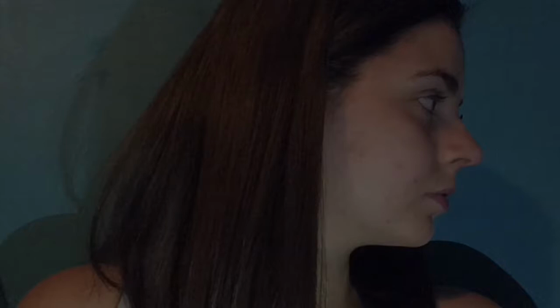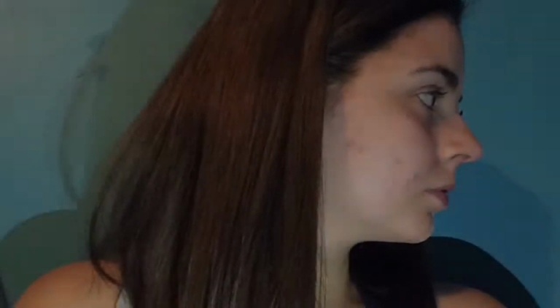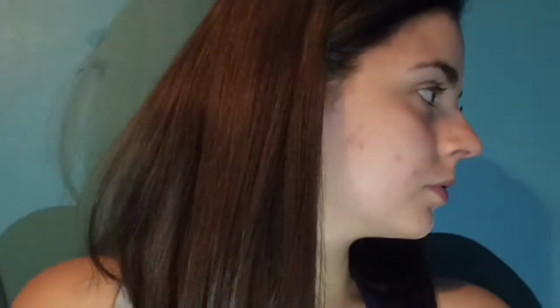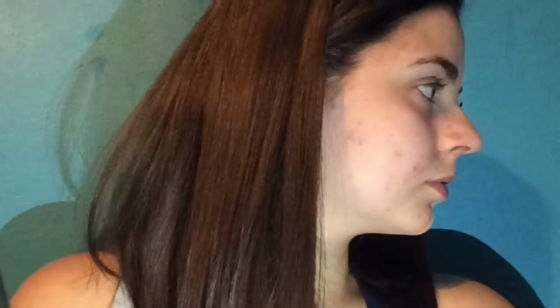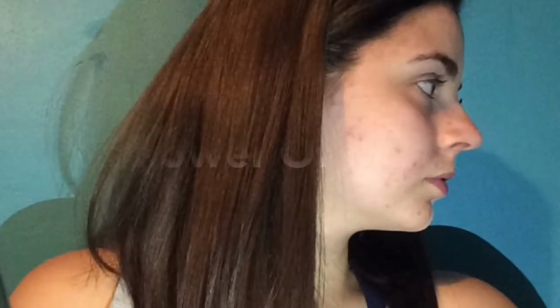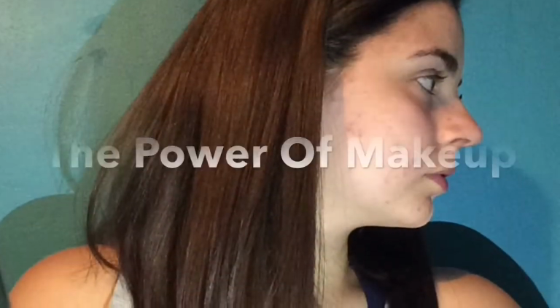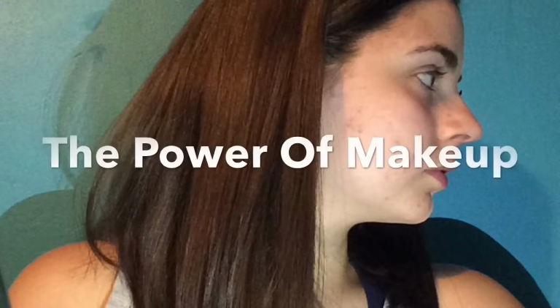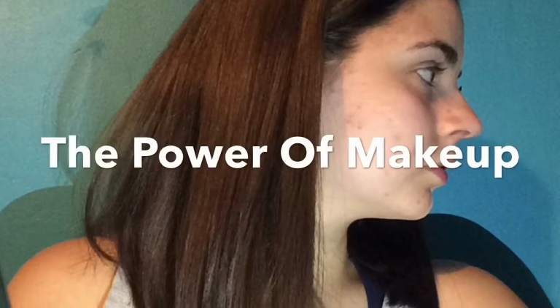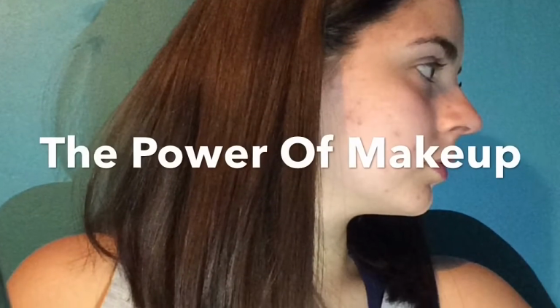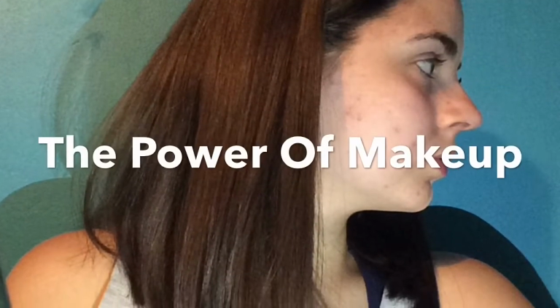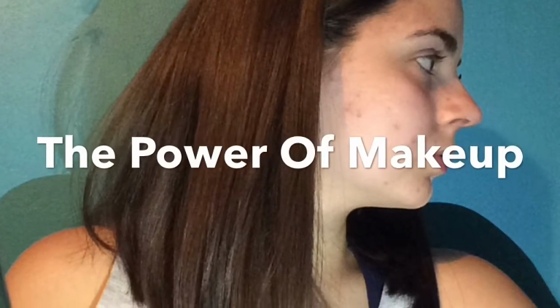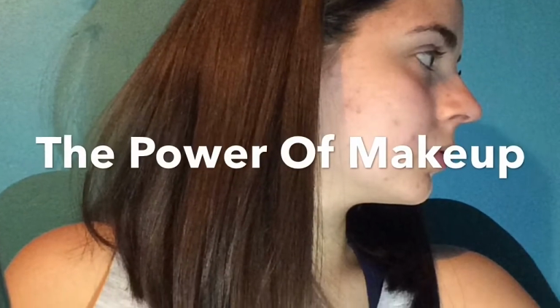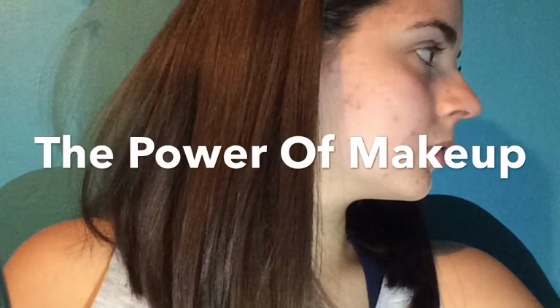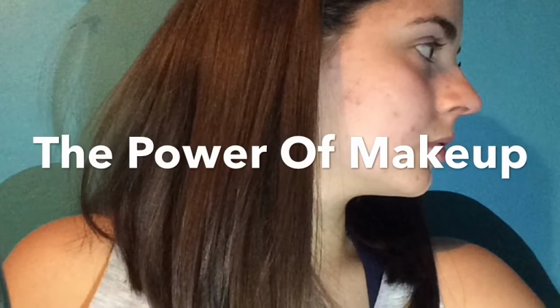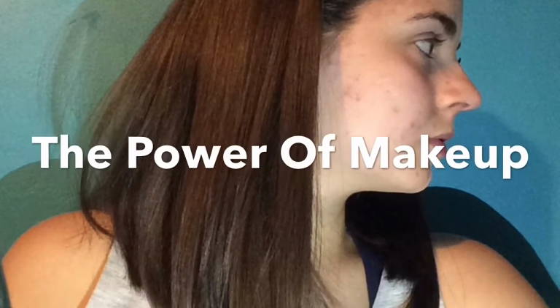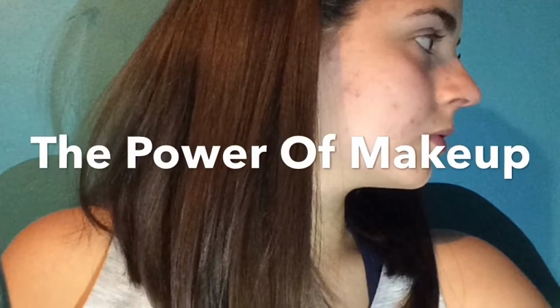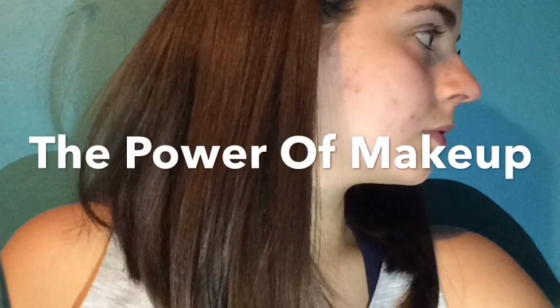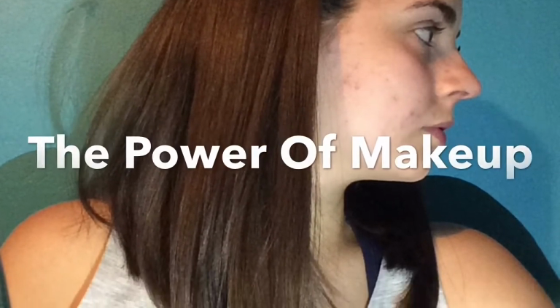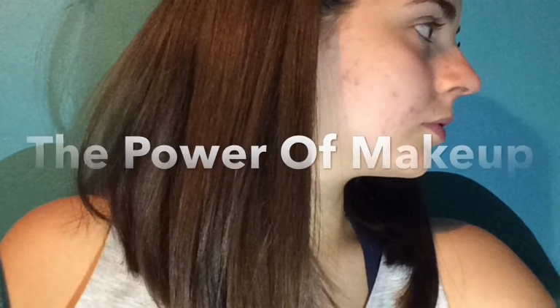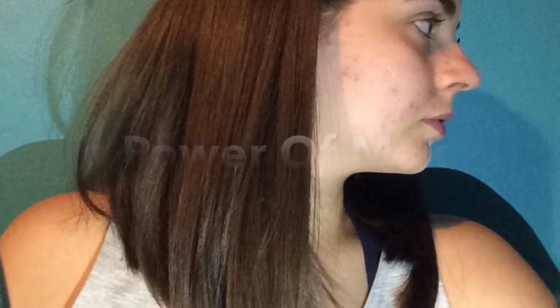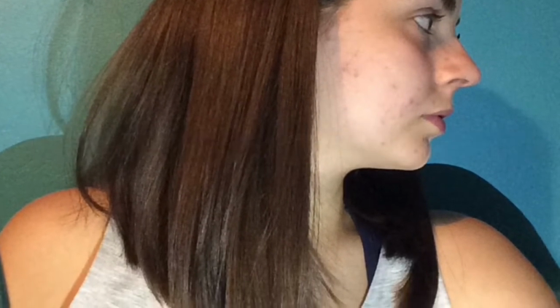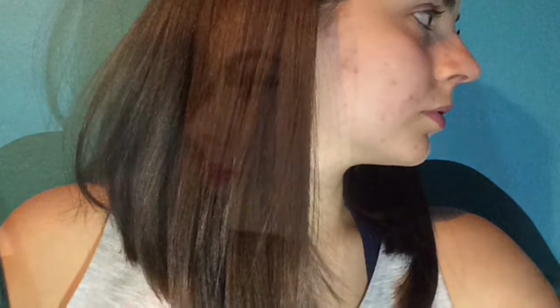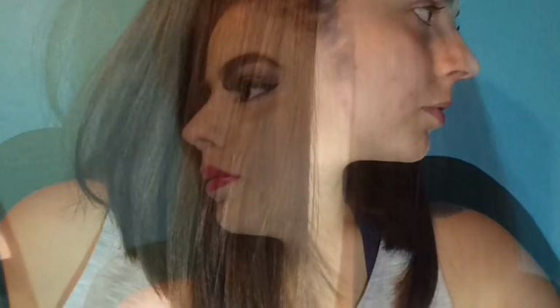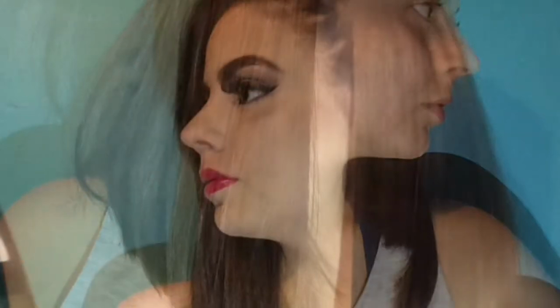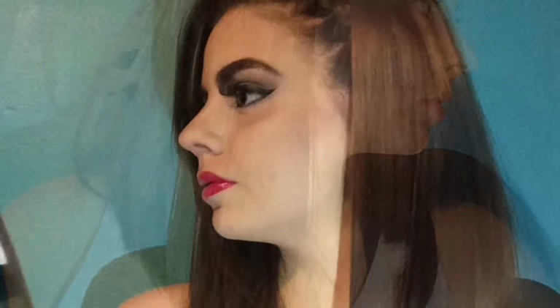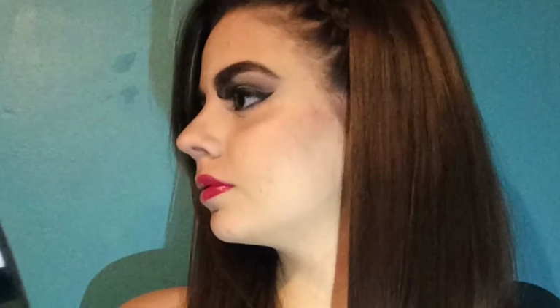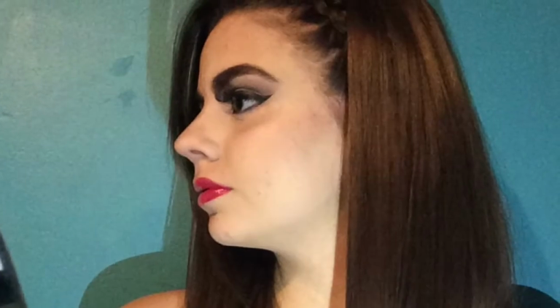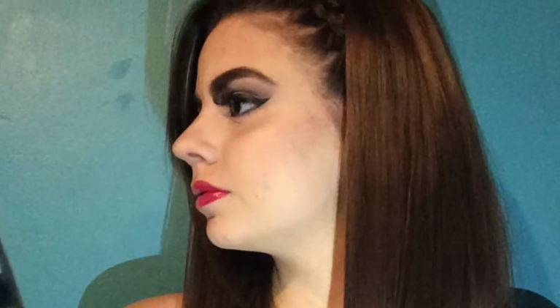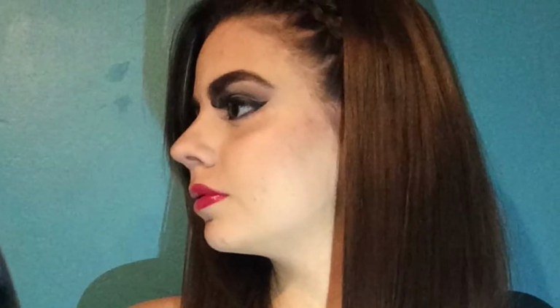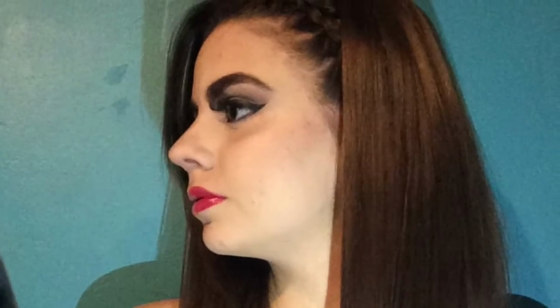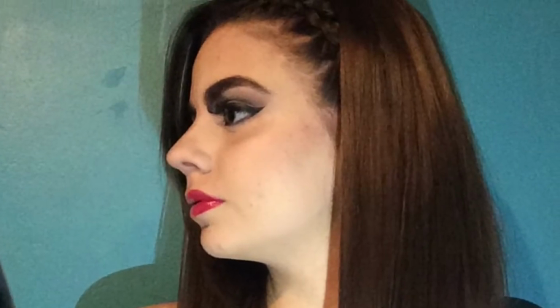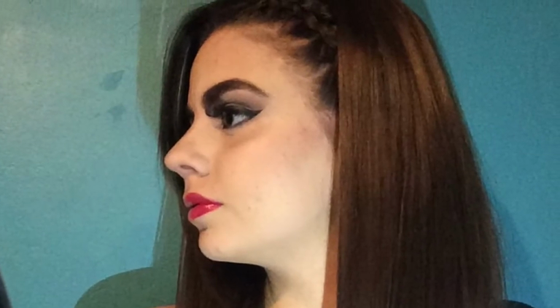Hey guys, so today I'm going to be doing the Power of Makeup video and this one side of my face.